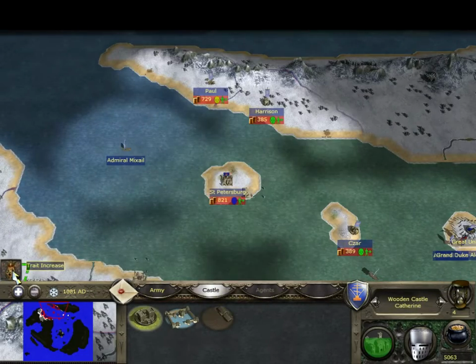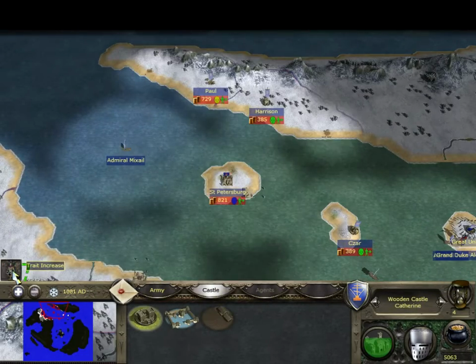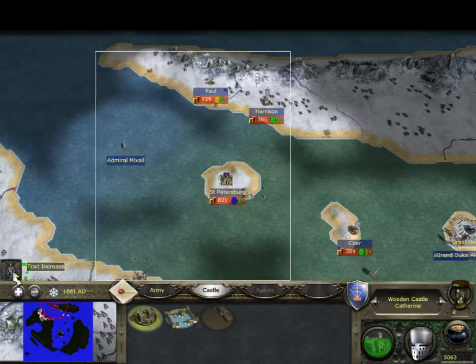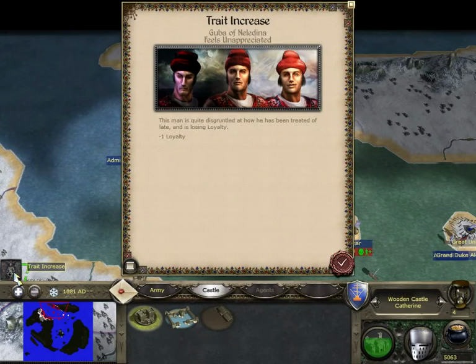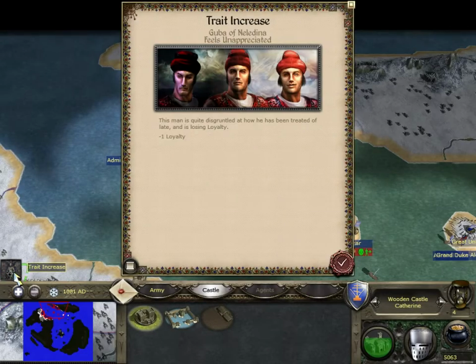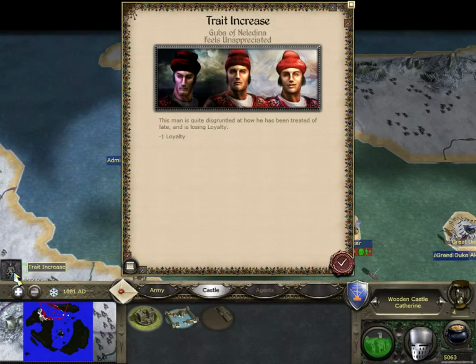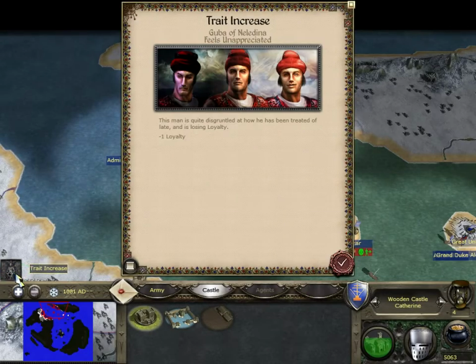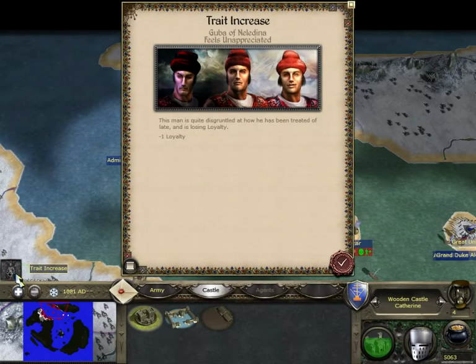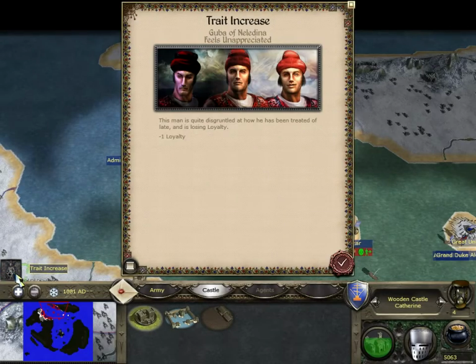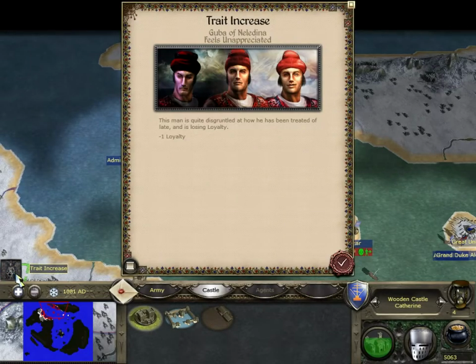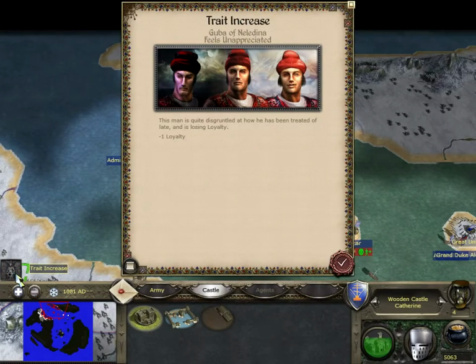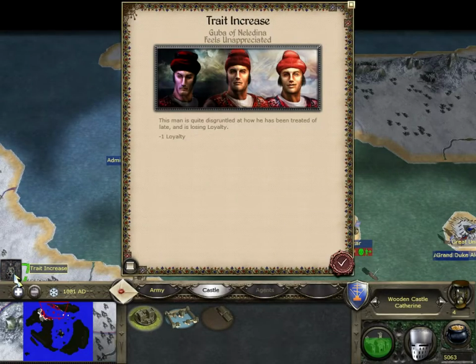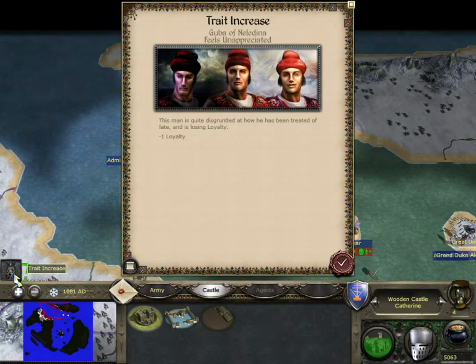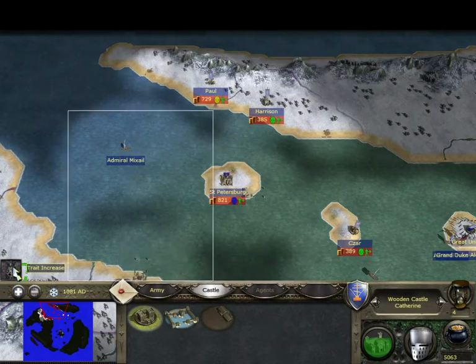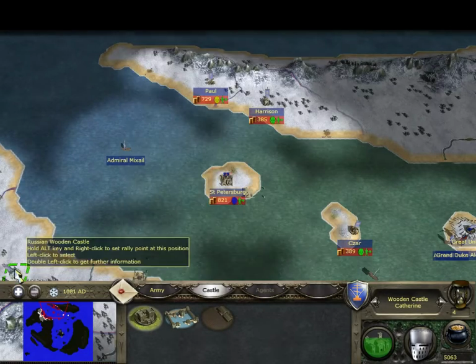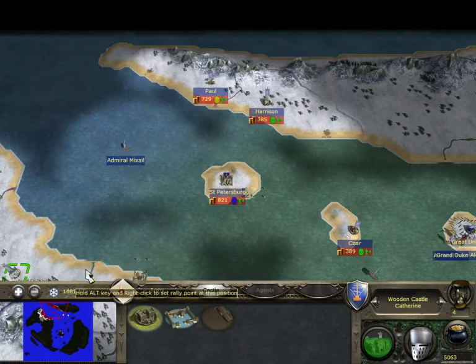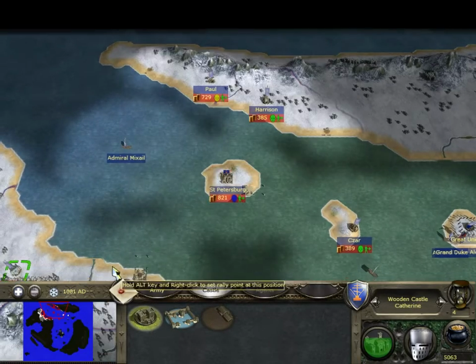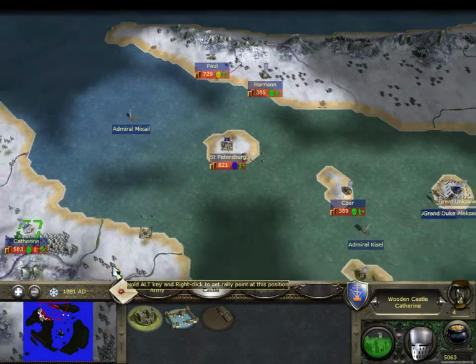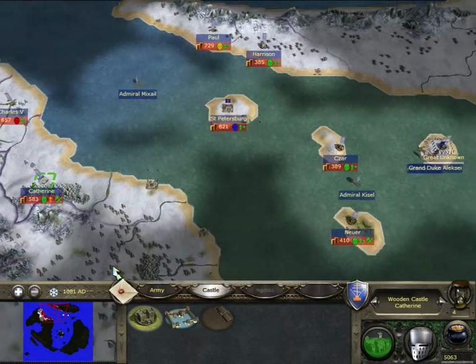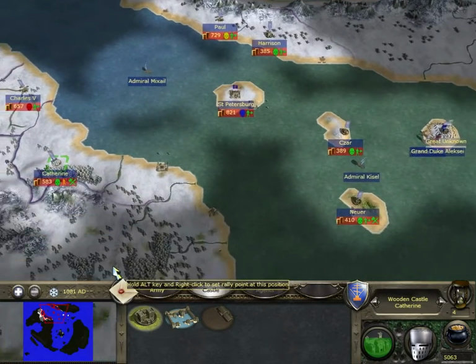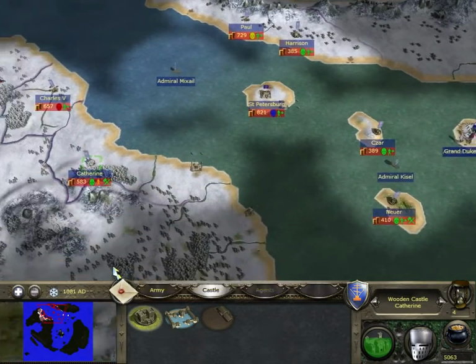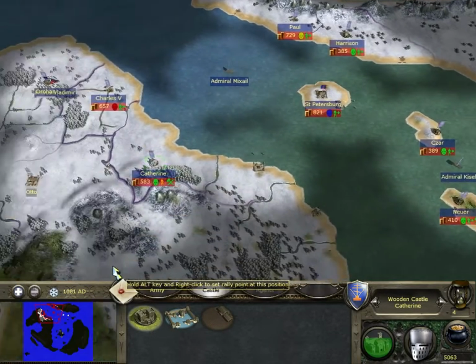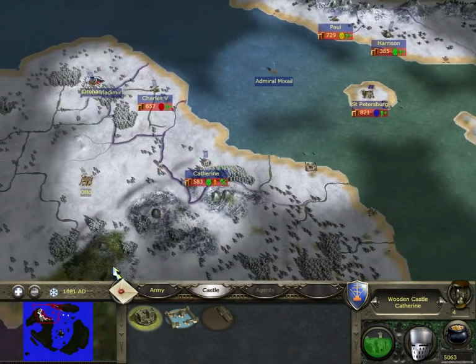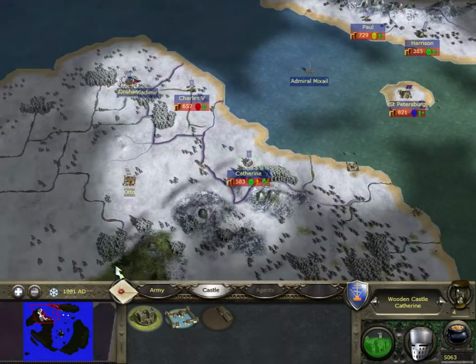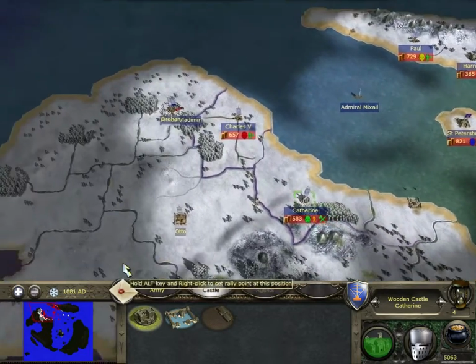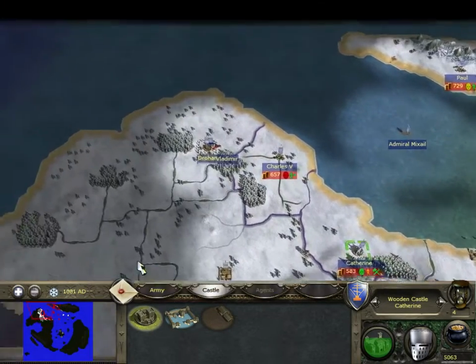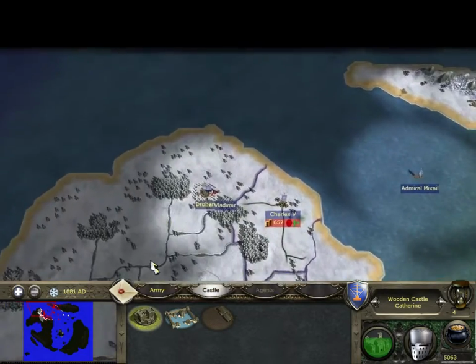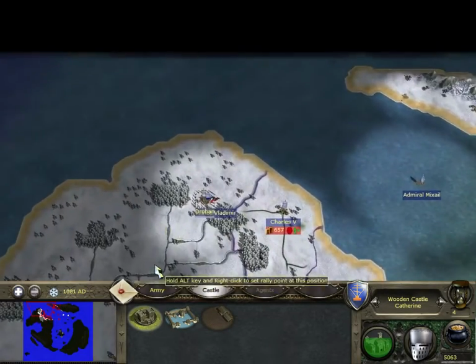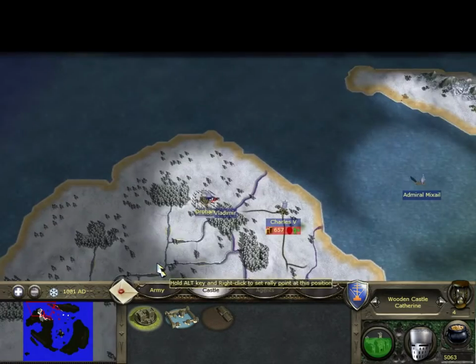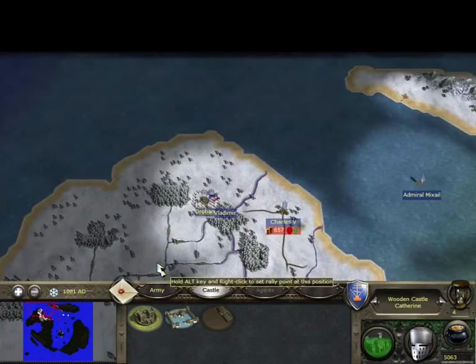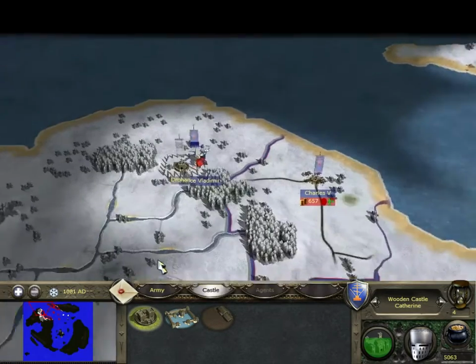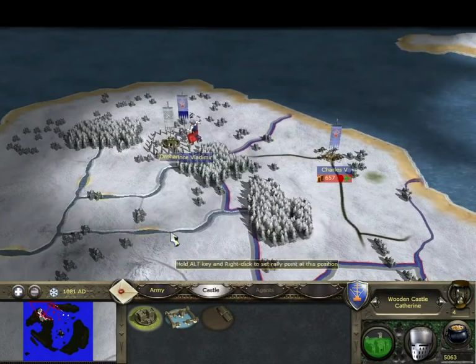We have about 5,000 in the treasury. Gooba feels unappreciated — I don't know why, I haven't done anything to him.